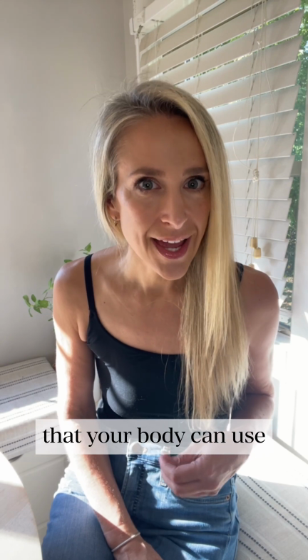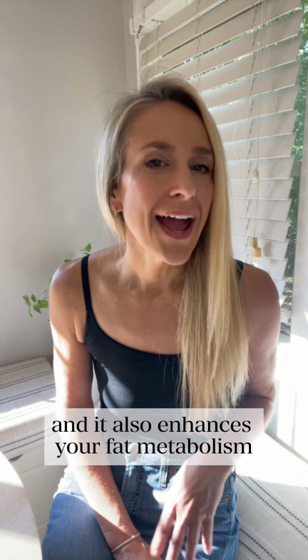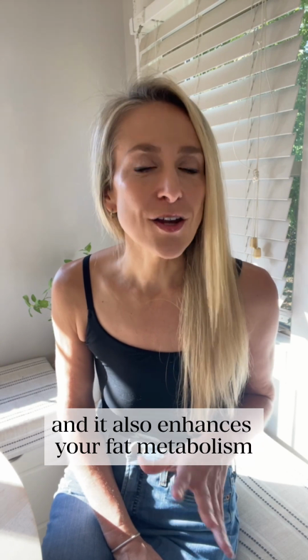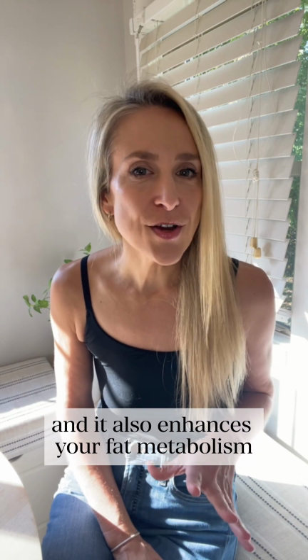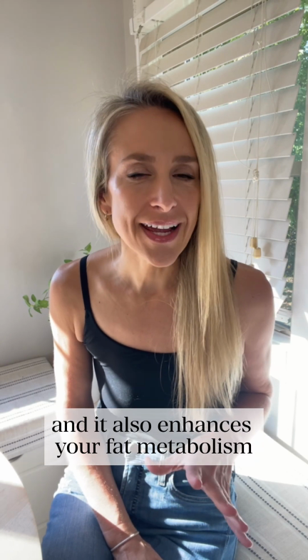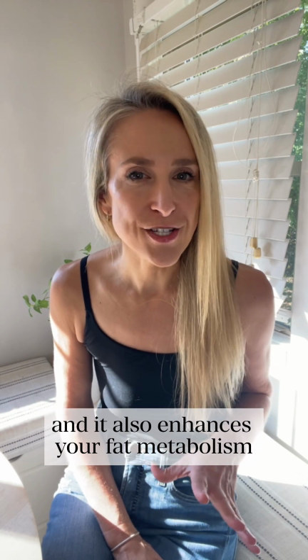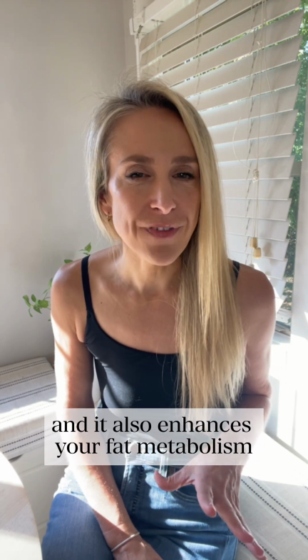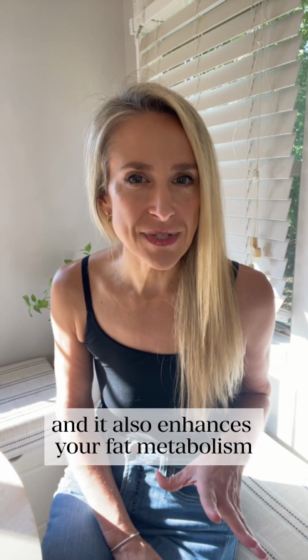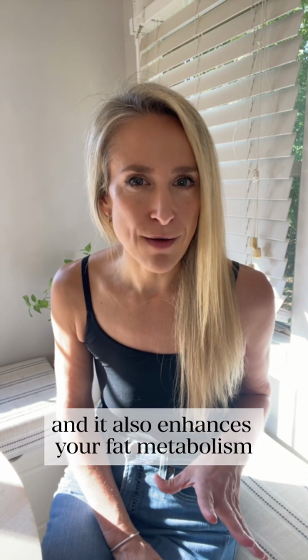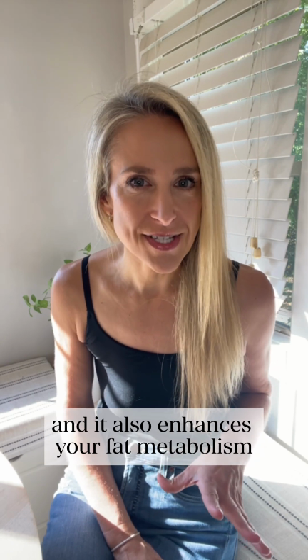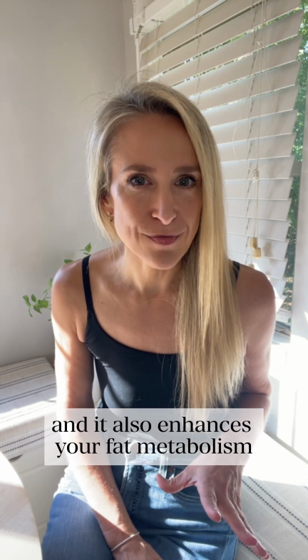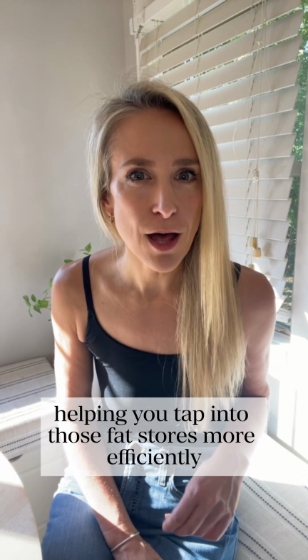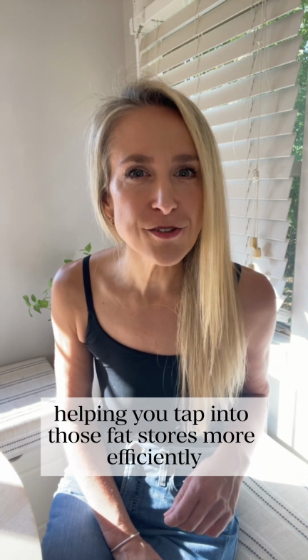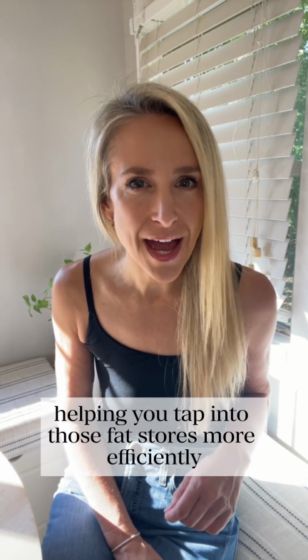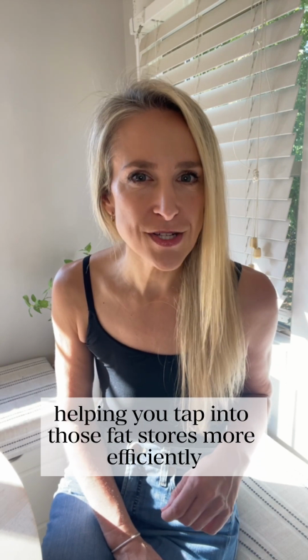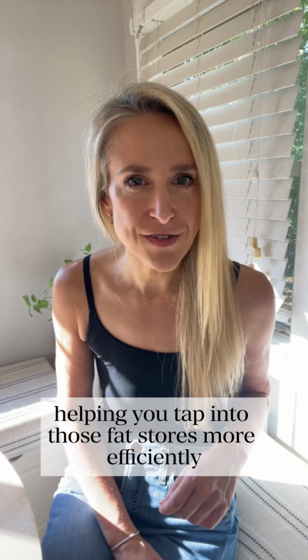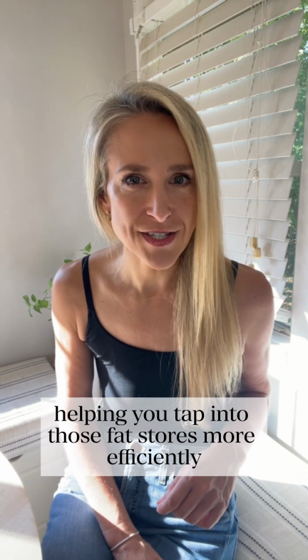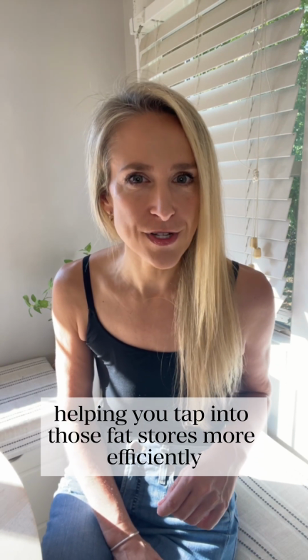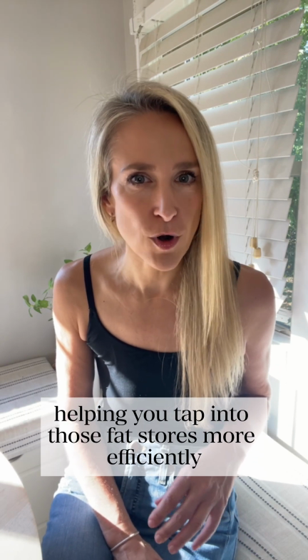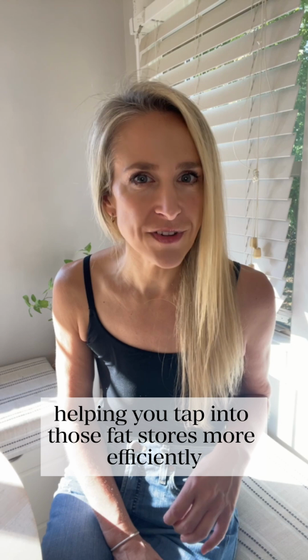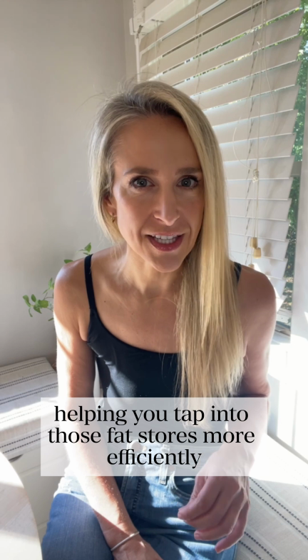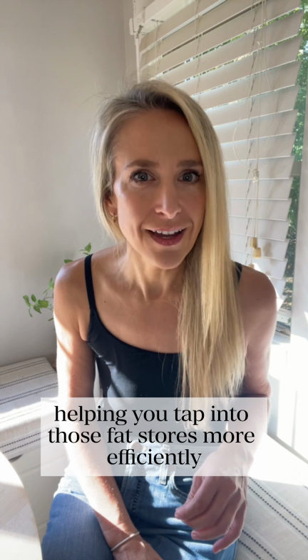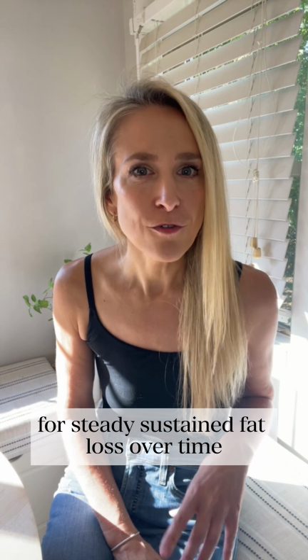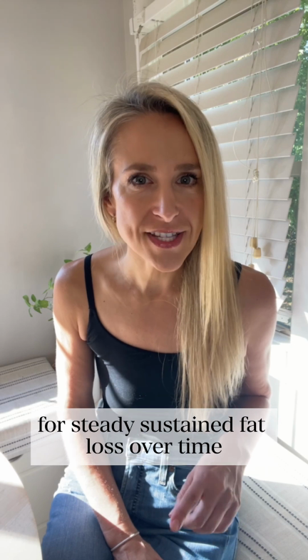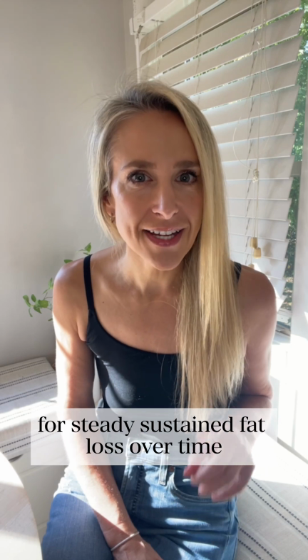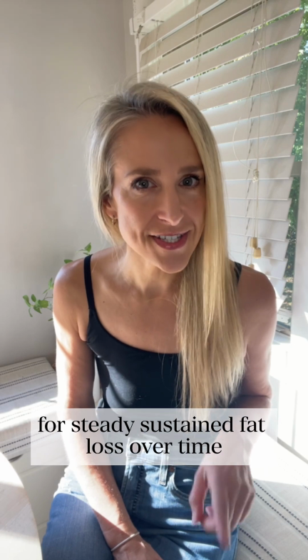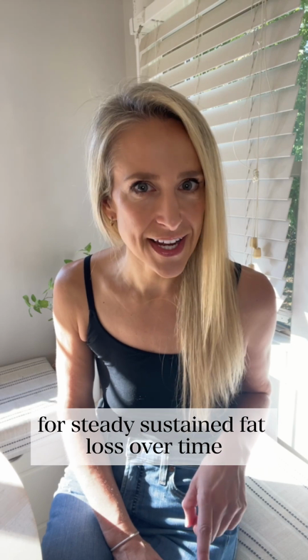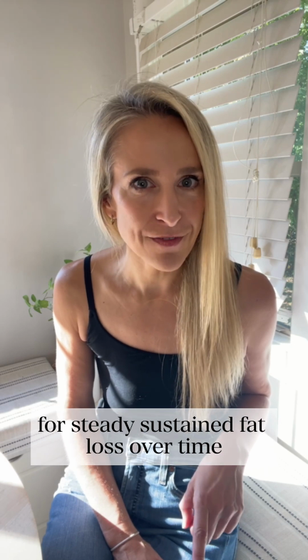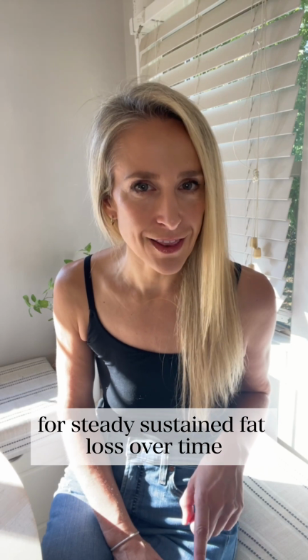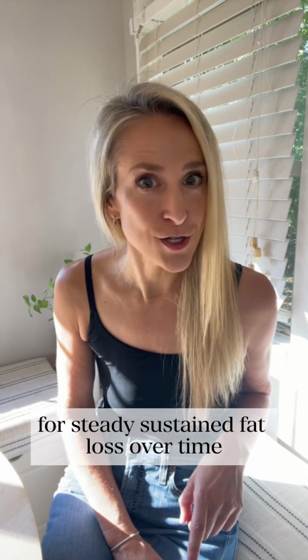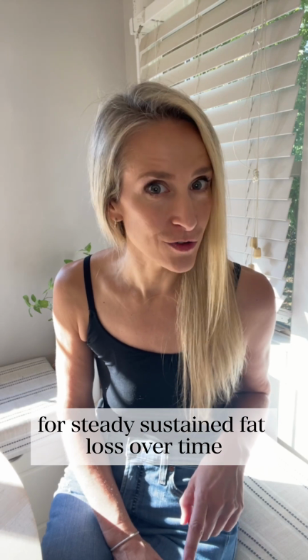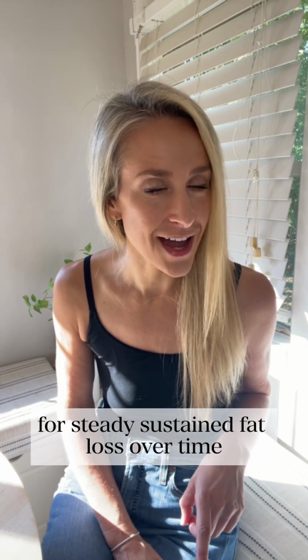It also enhances your fat metabolism, helping you tap into those fat stores more efficiently for steady, sustained fat loss over time.